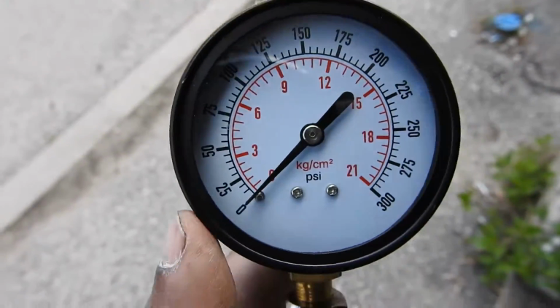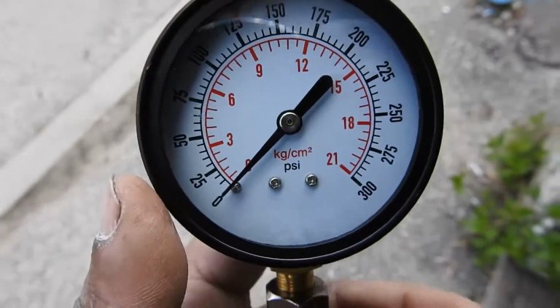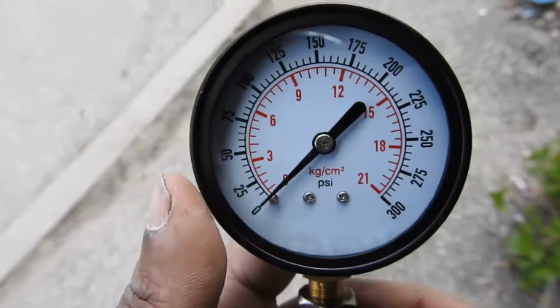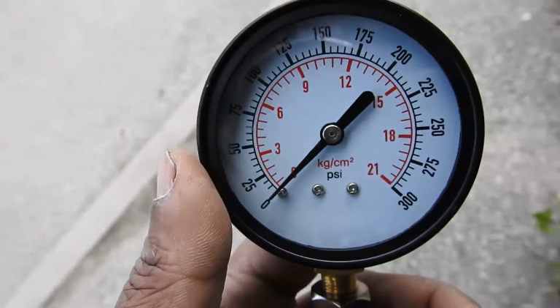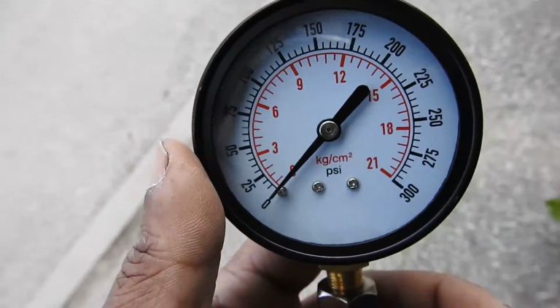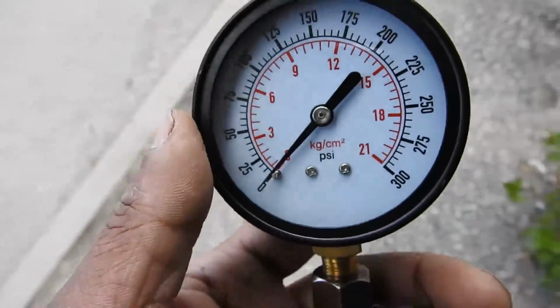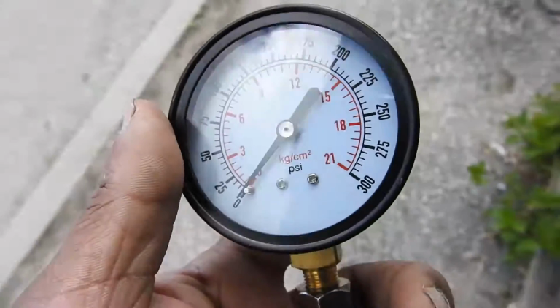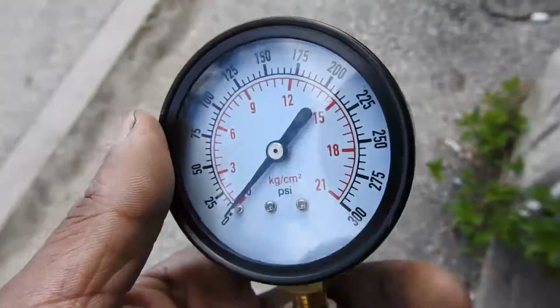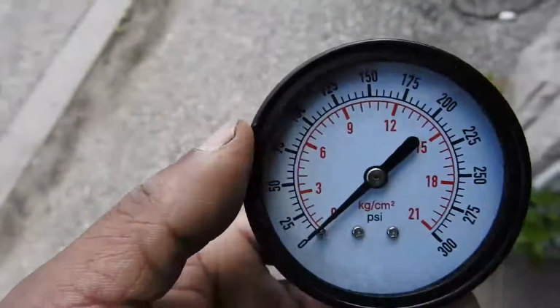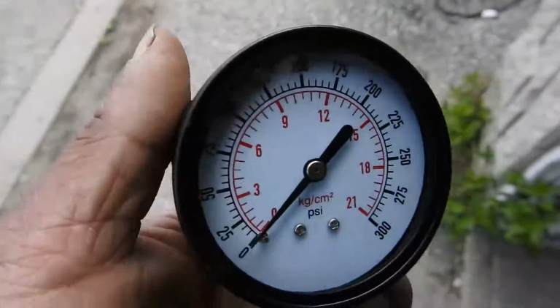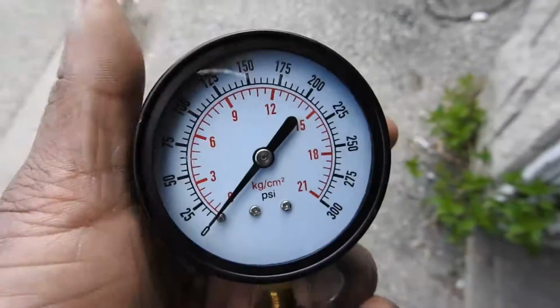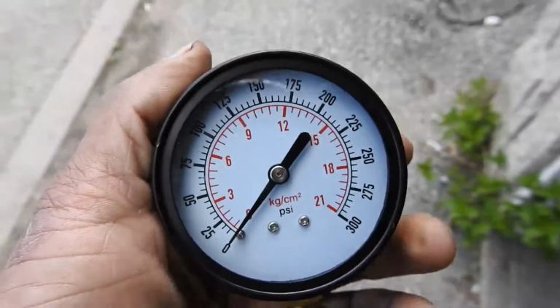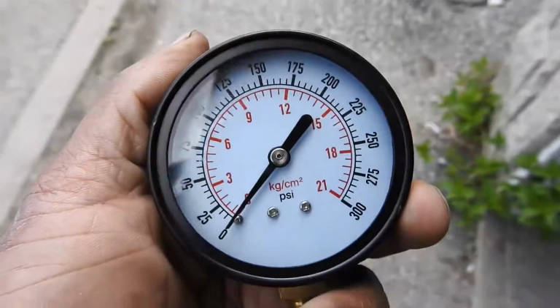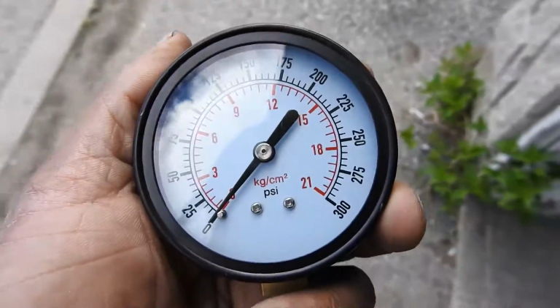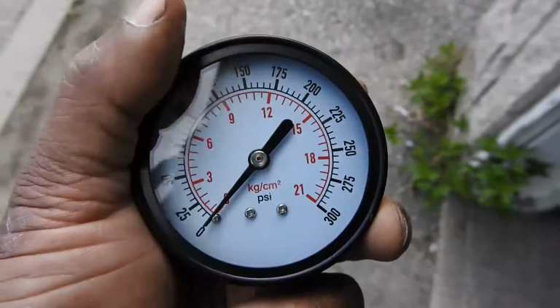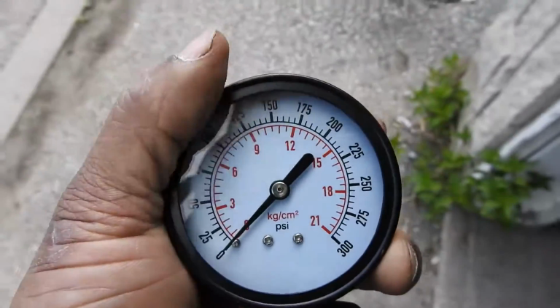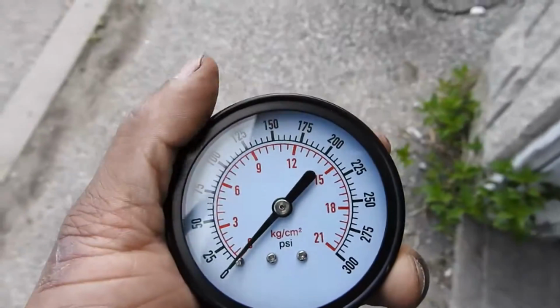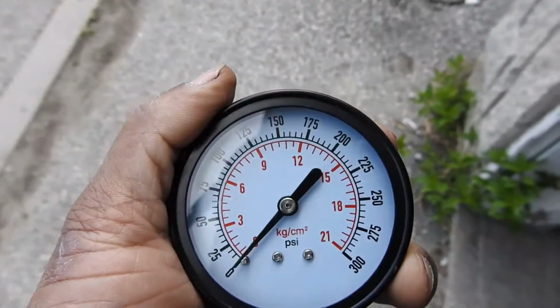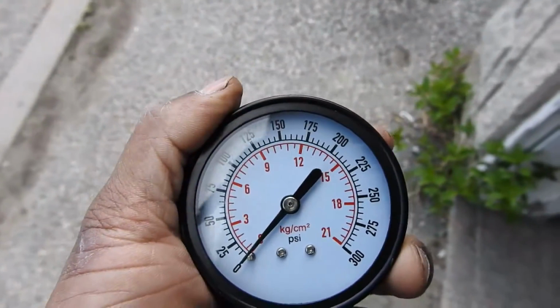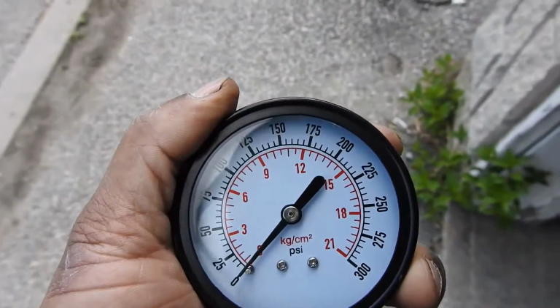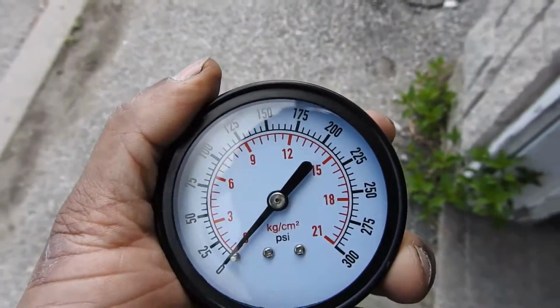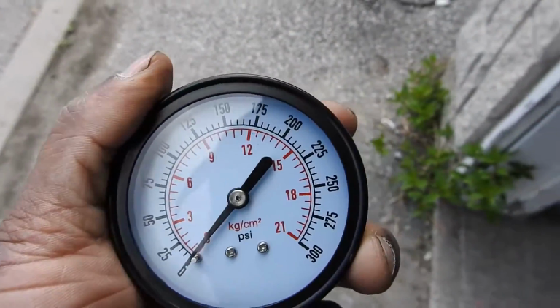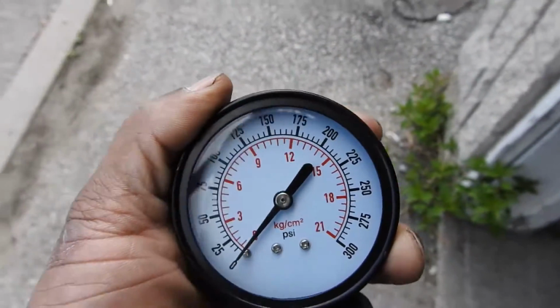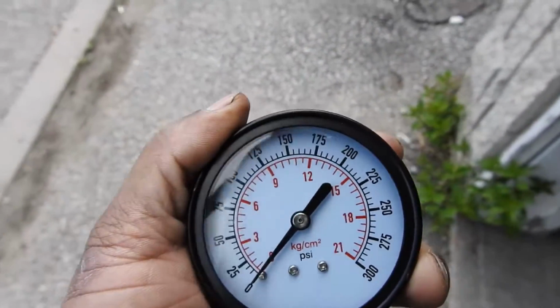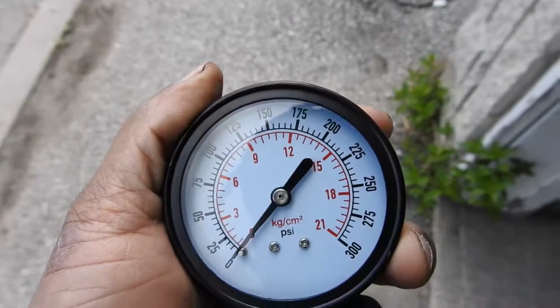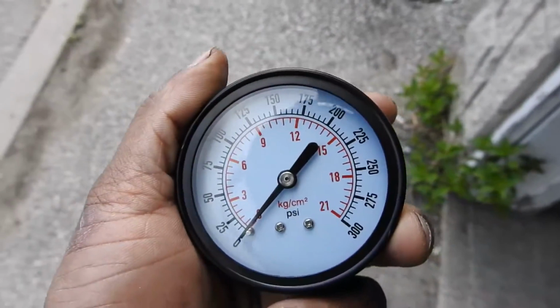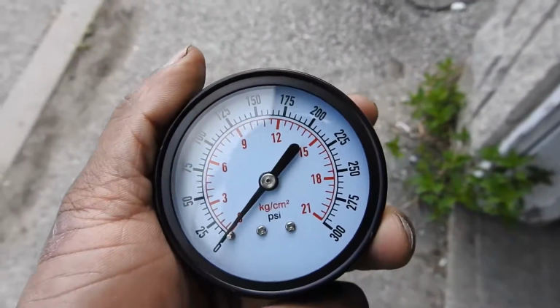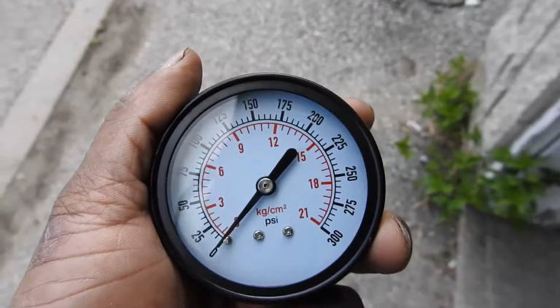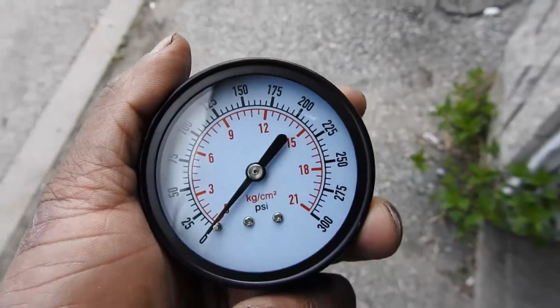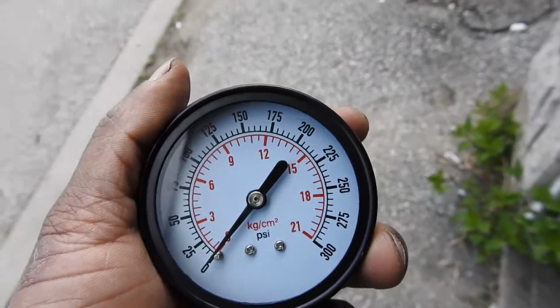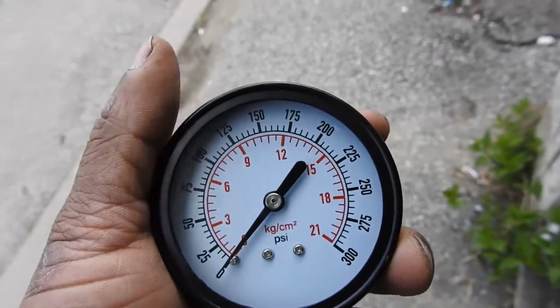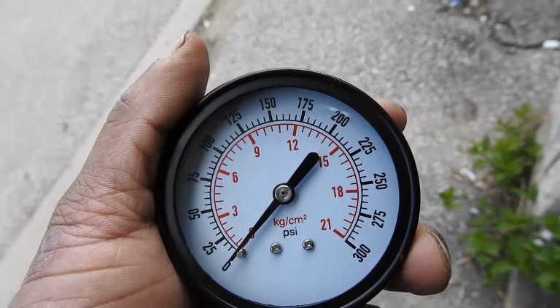That's all there is to it. That's compression testing done on the Yamaha V-Star 650 Custom. Thanks for watching.